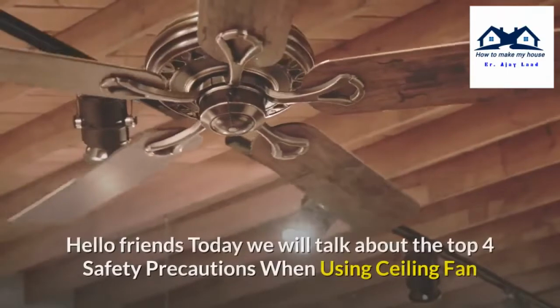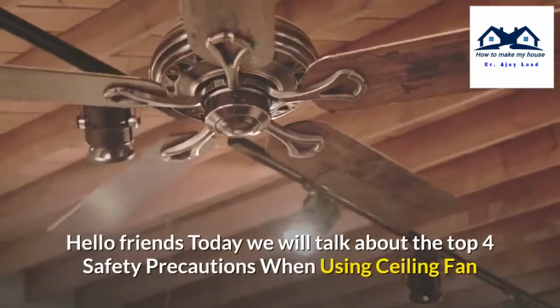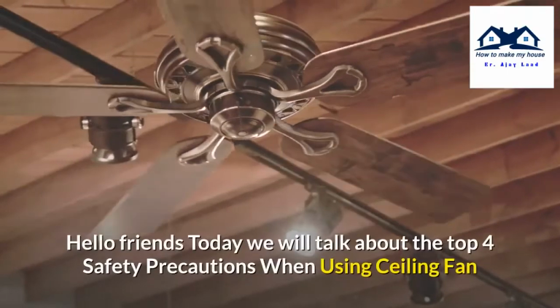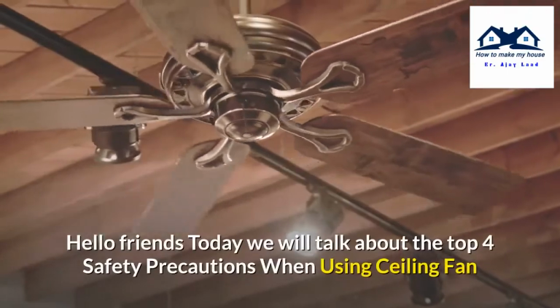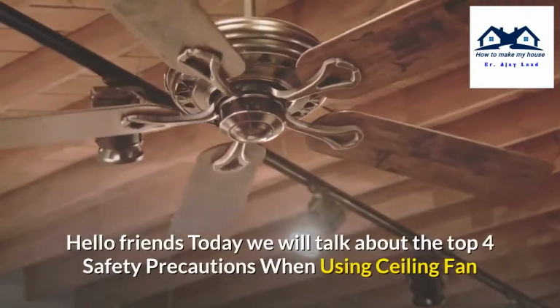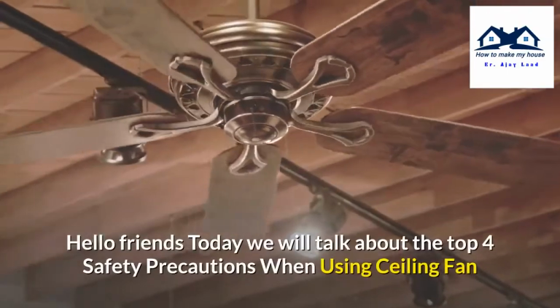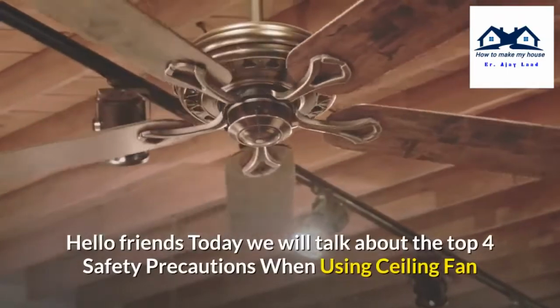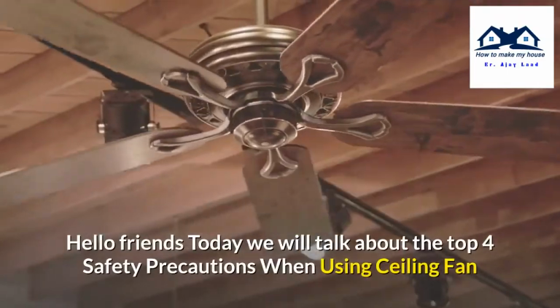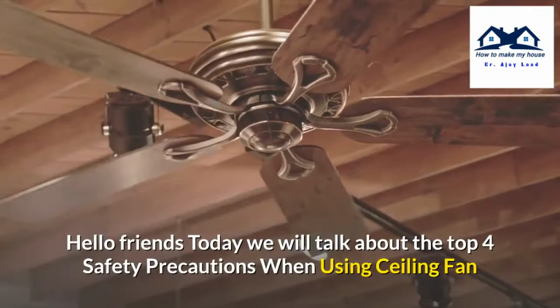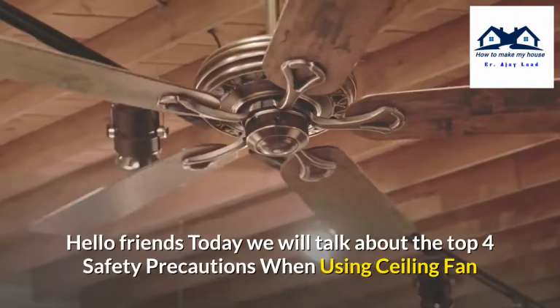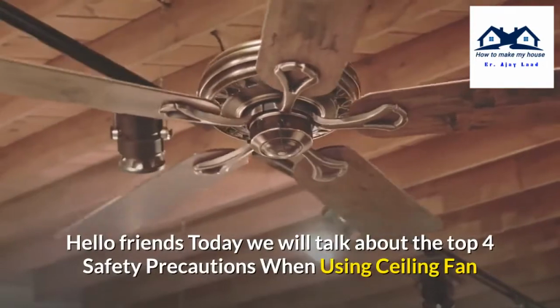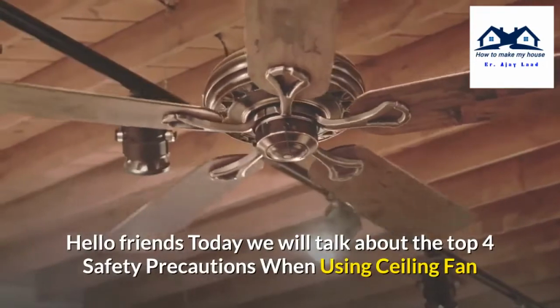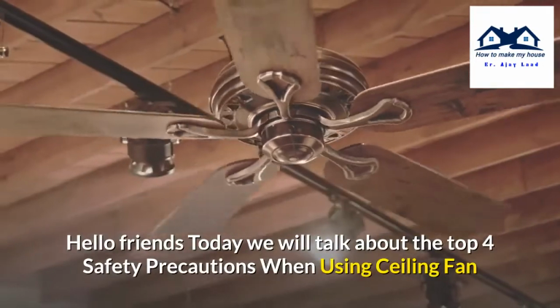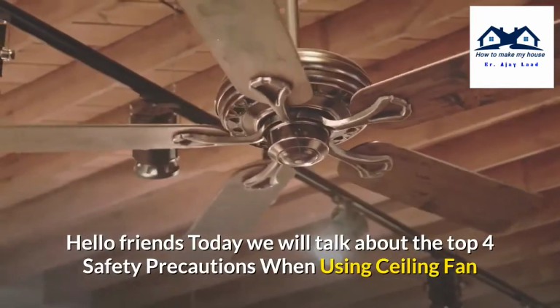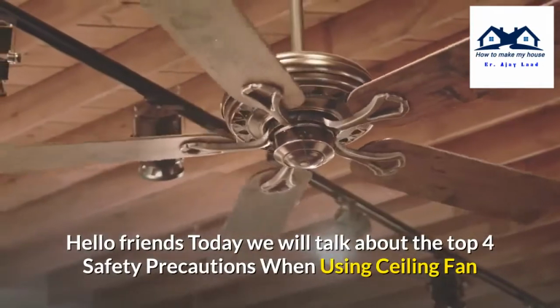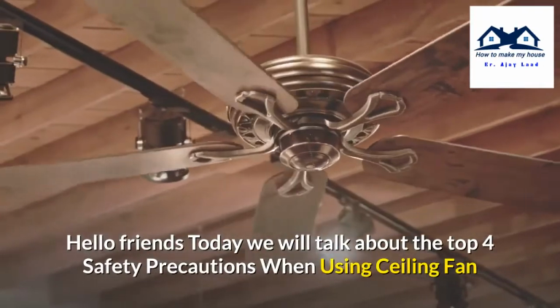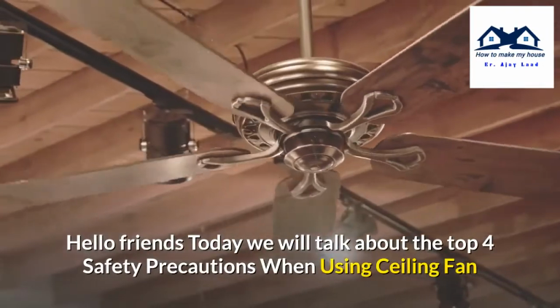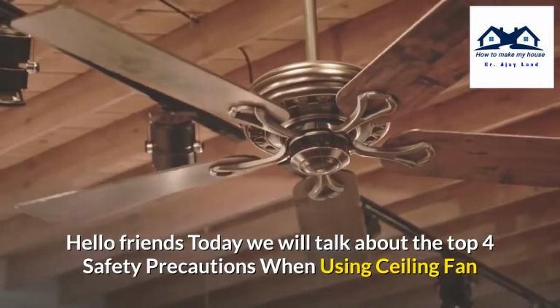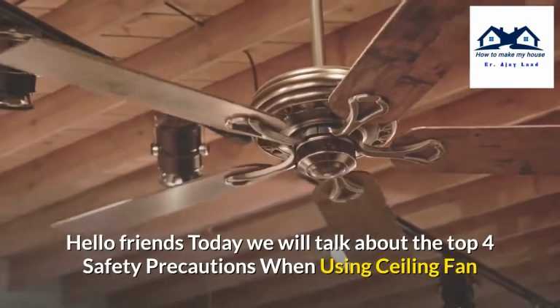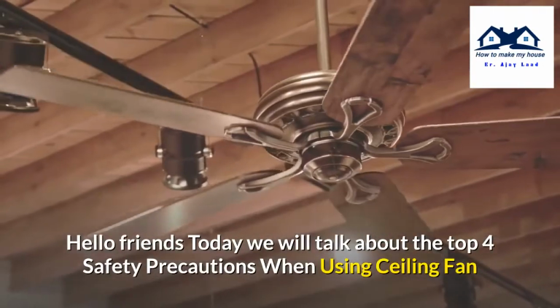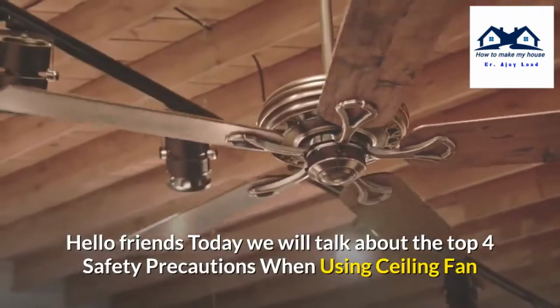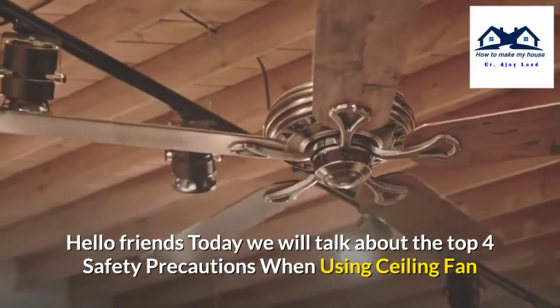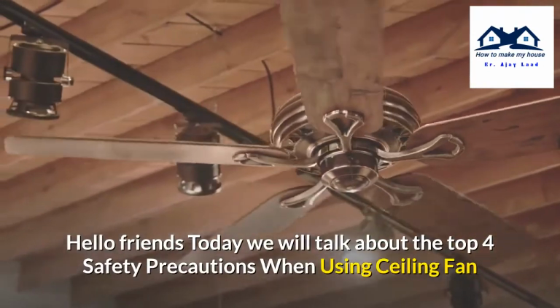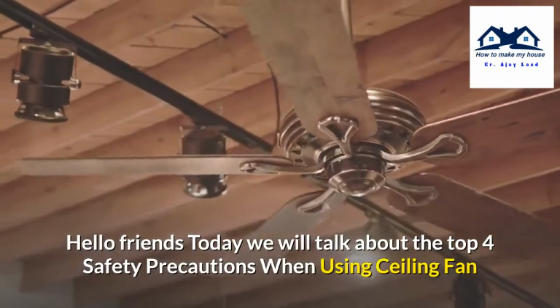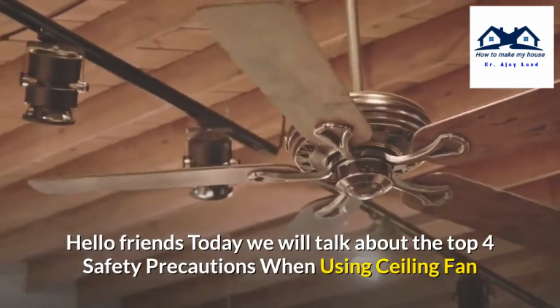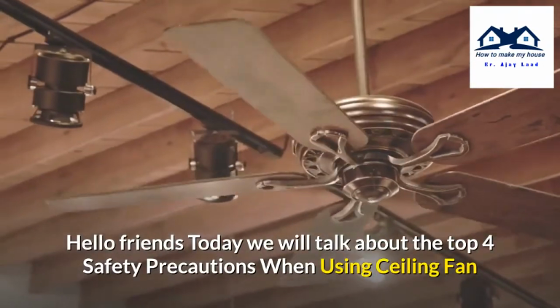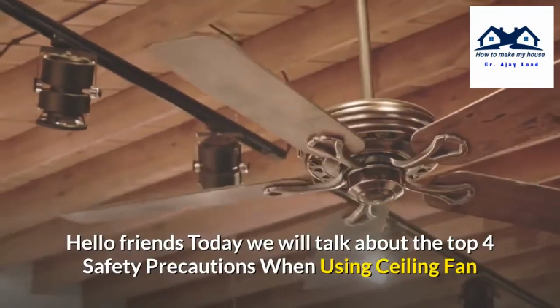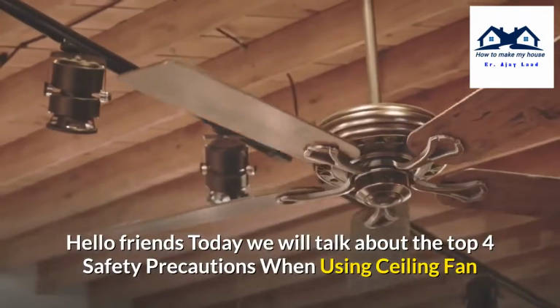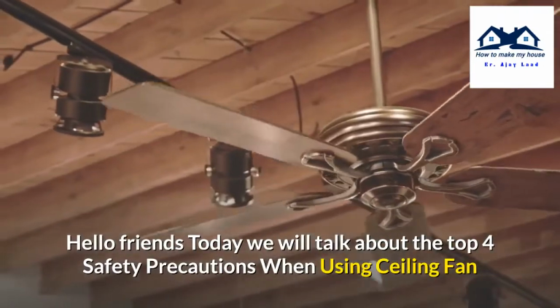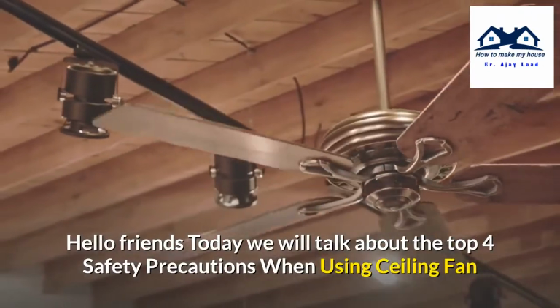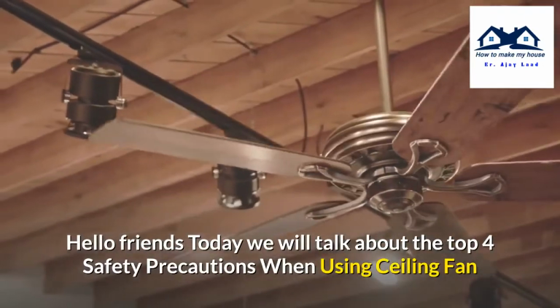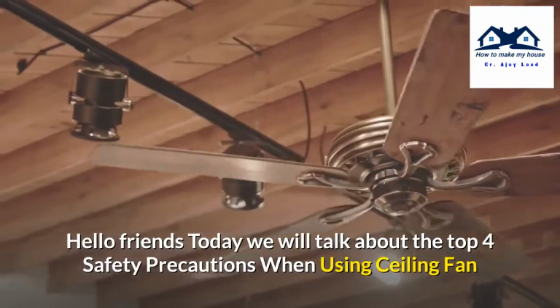Hello friends, today we will talk about the top 4 safety precautions when using a ceiling fan.